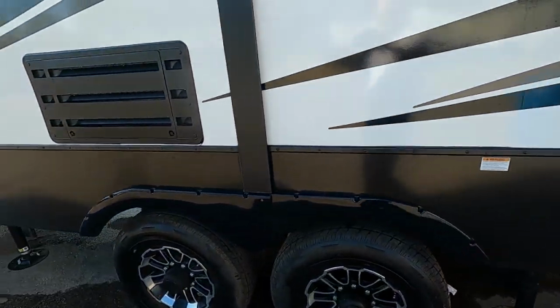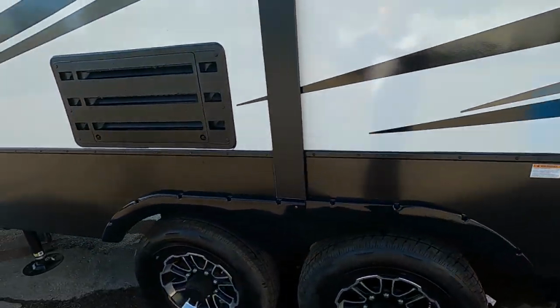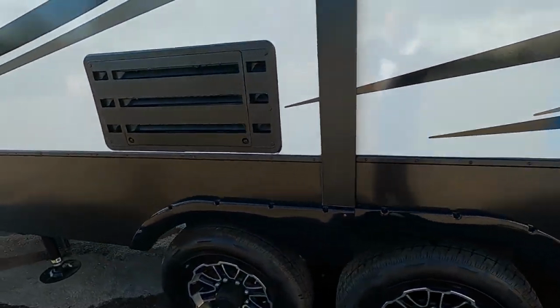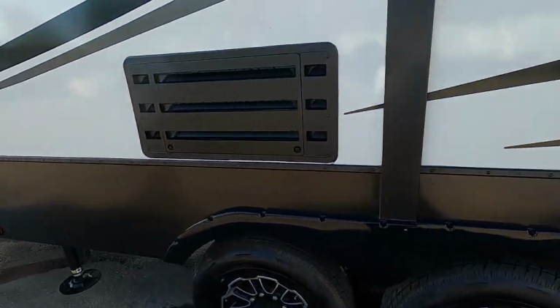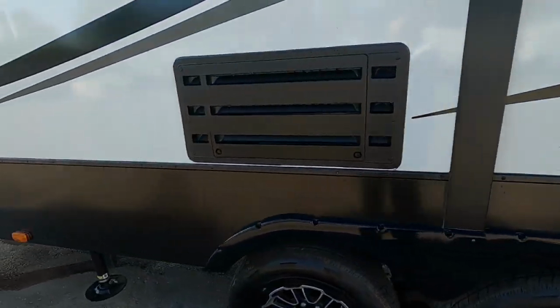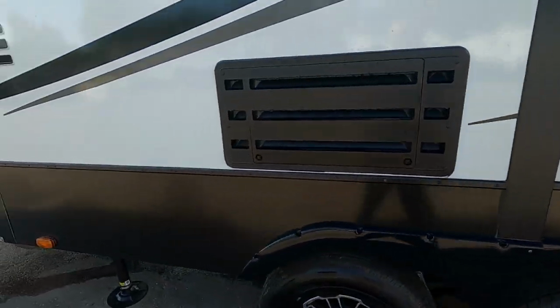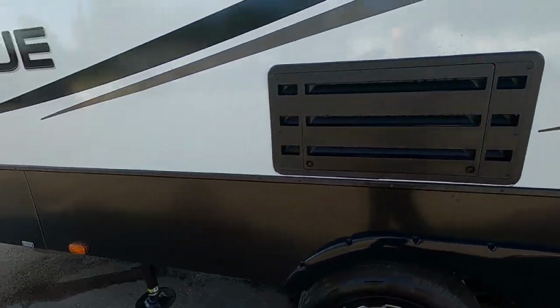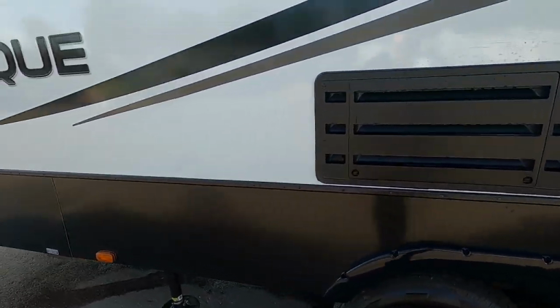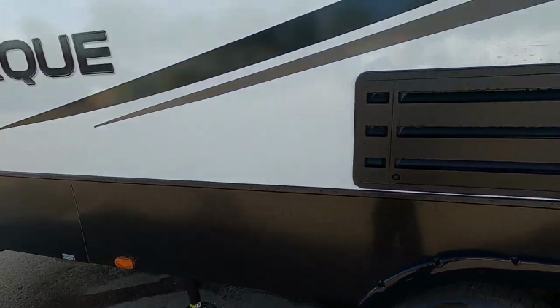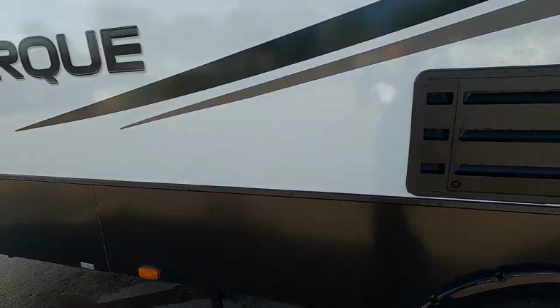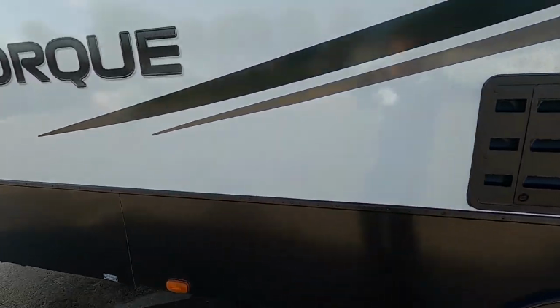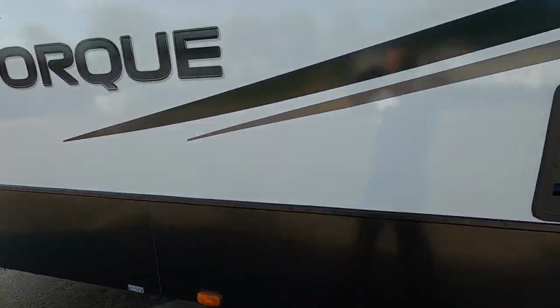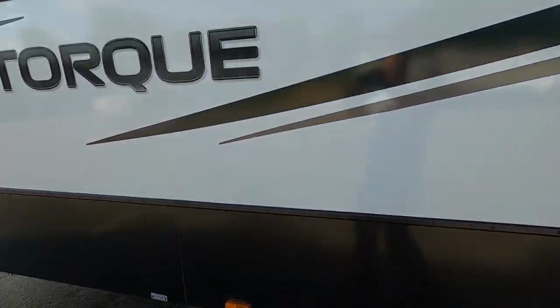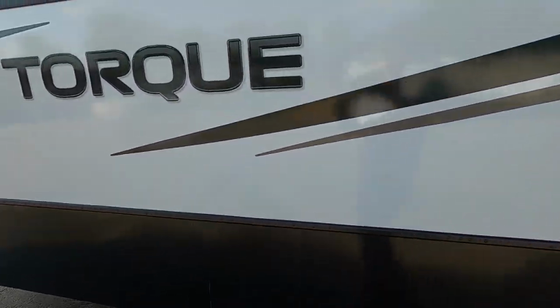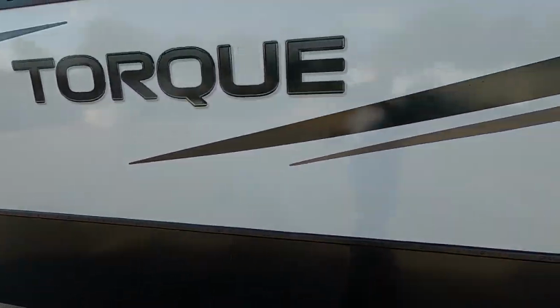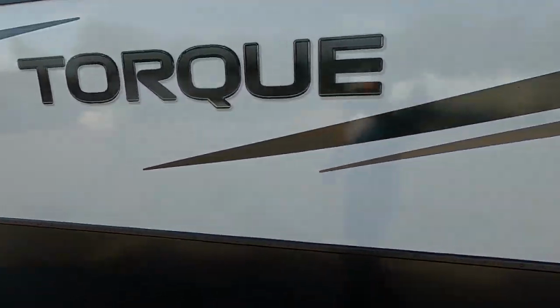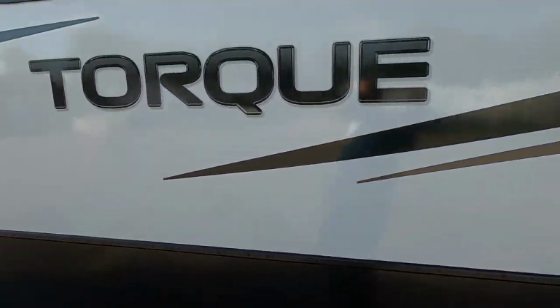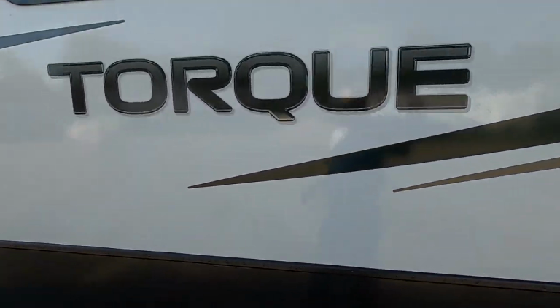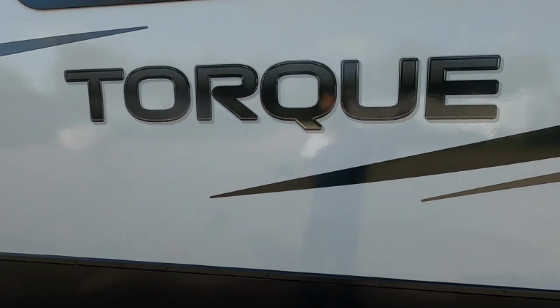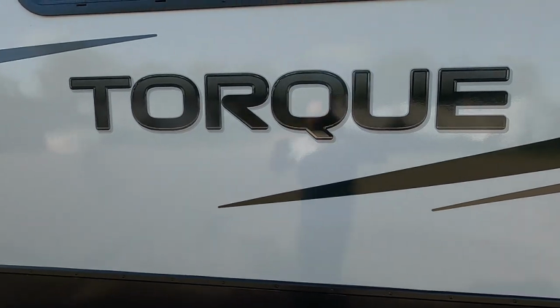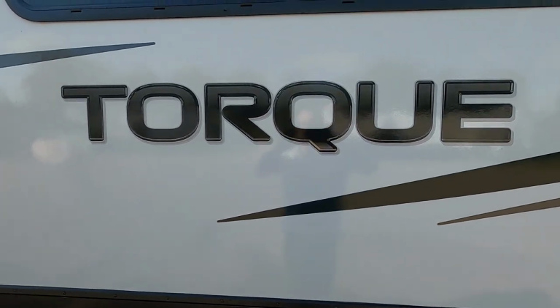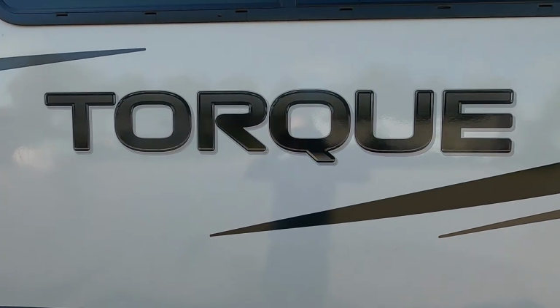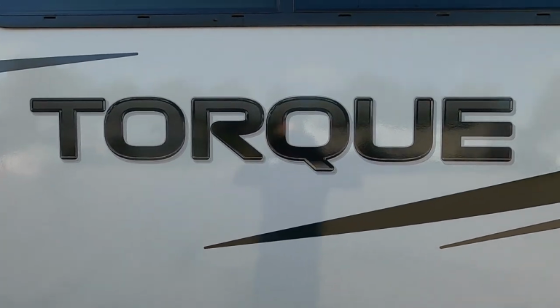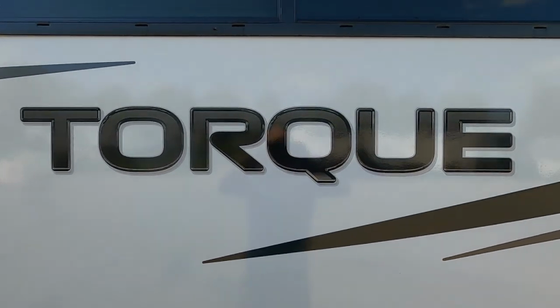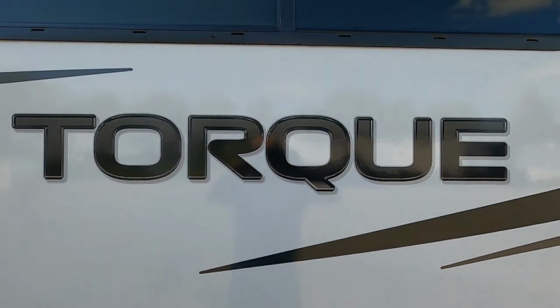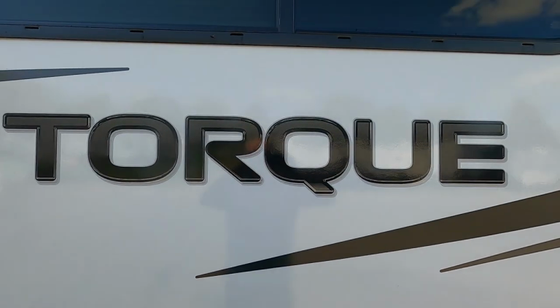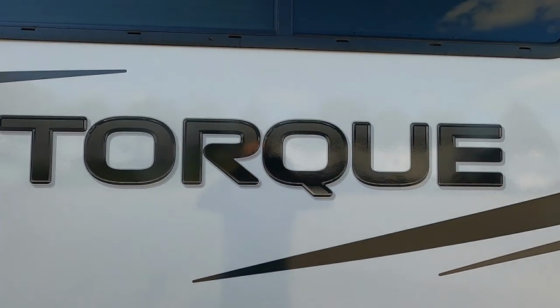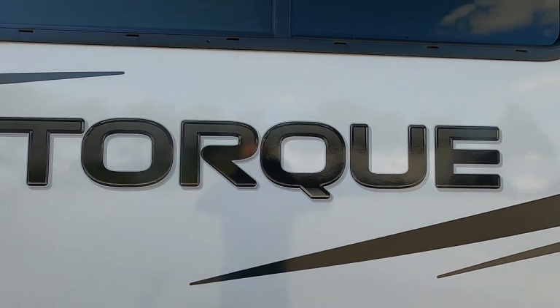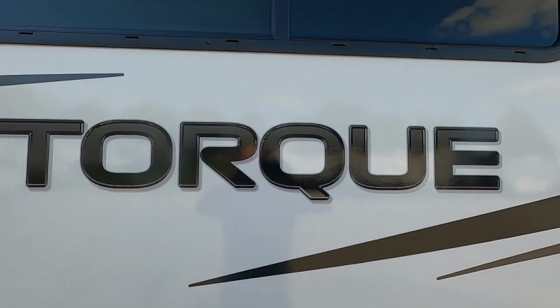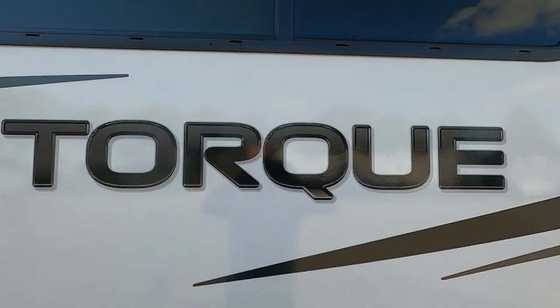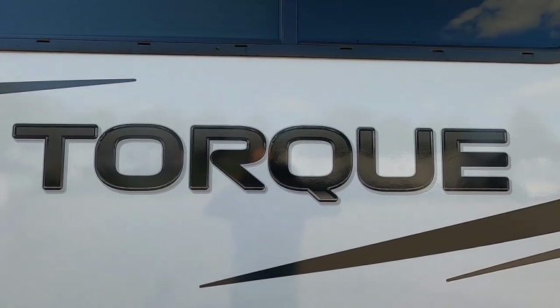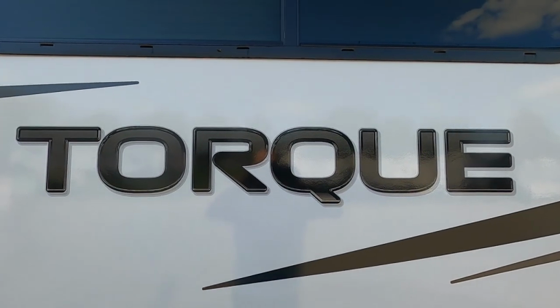Thank you guys so much for your purchase. Hope you enjoy this Torque for many years to come. Happy camping!